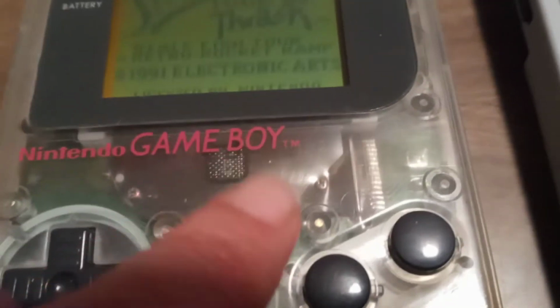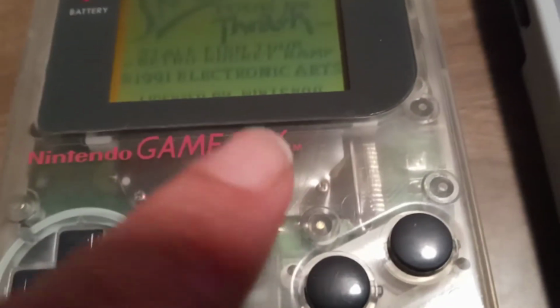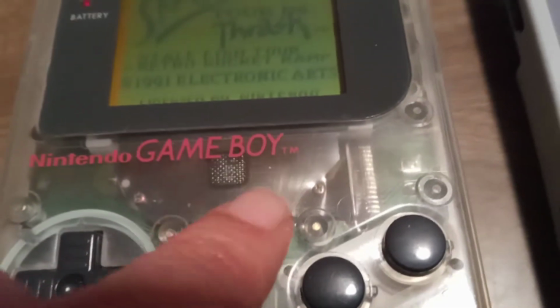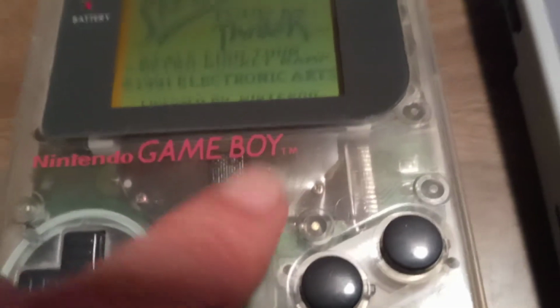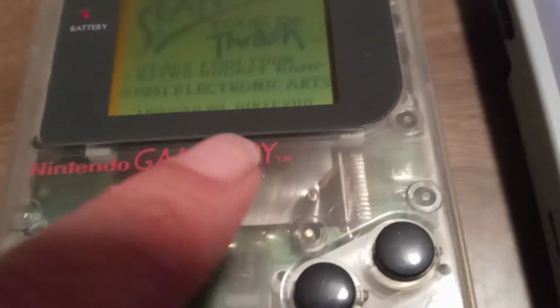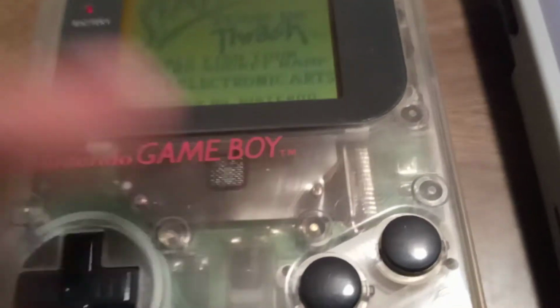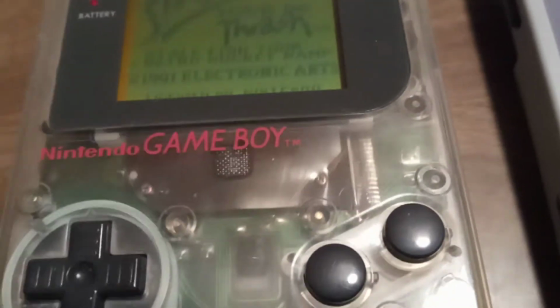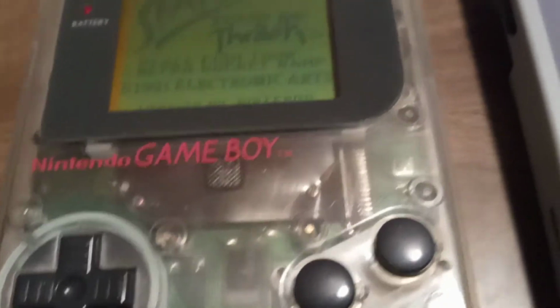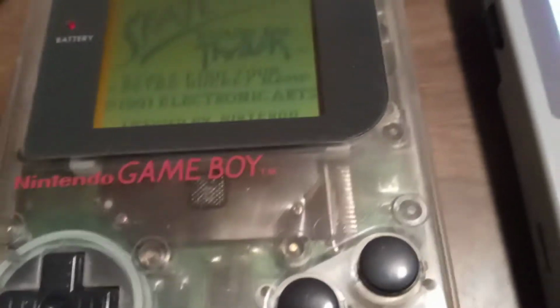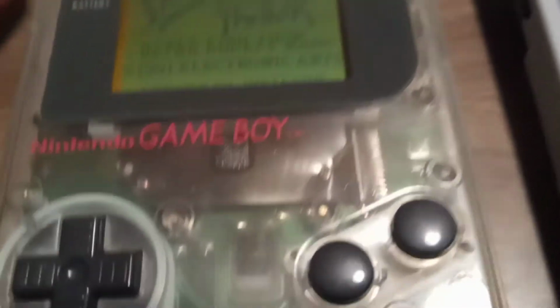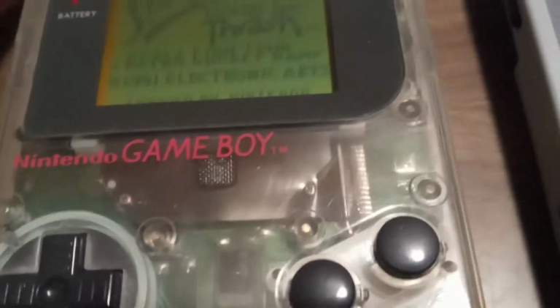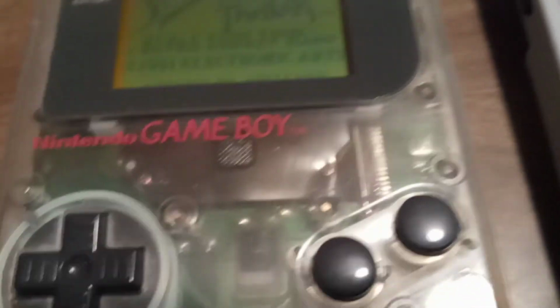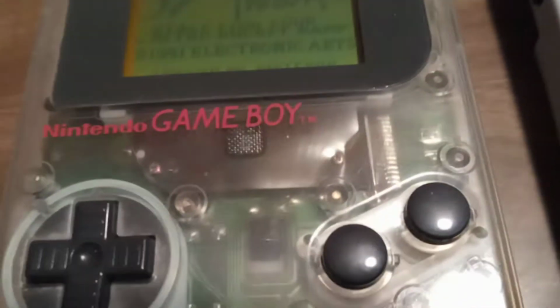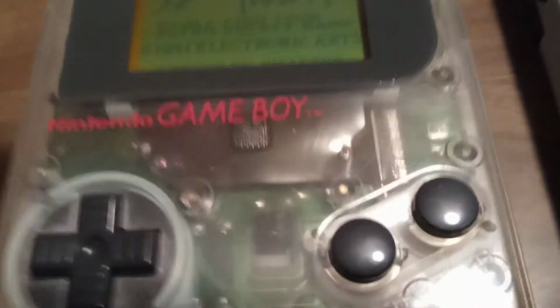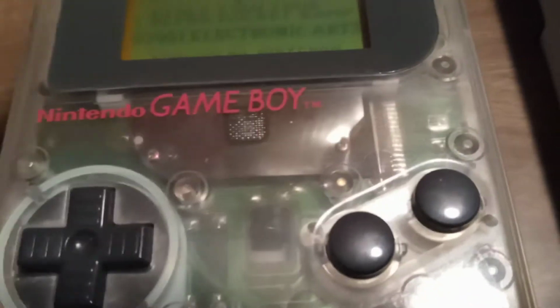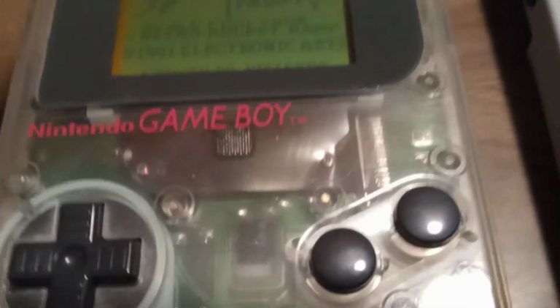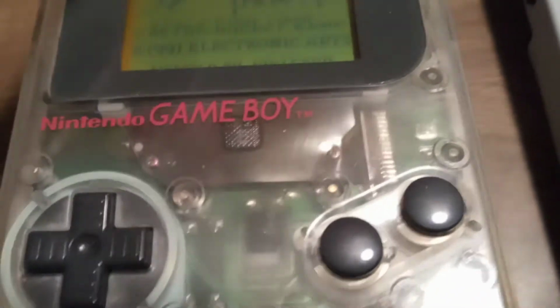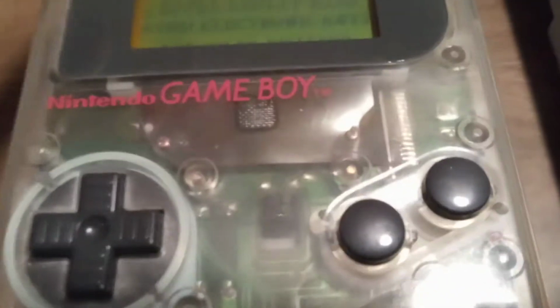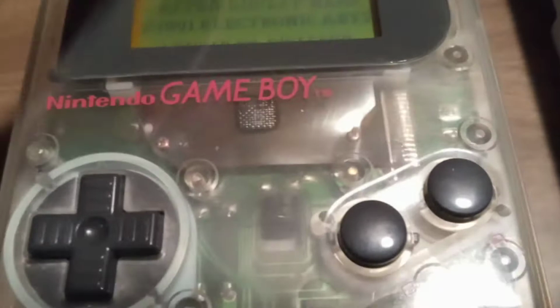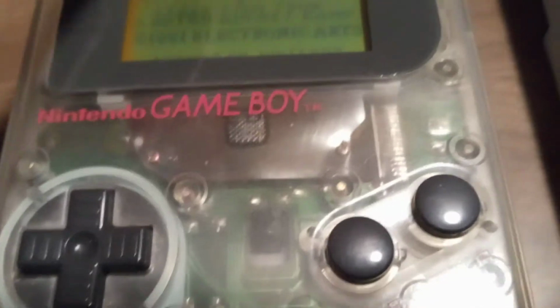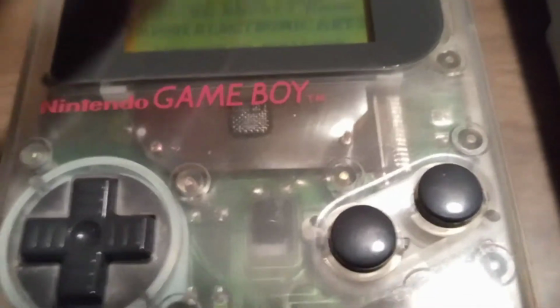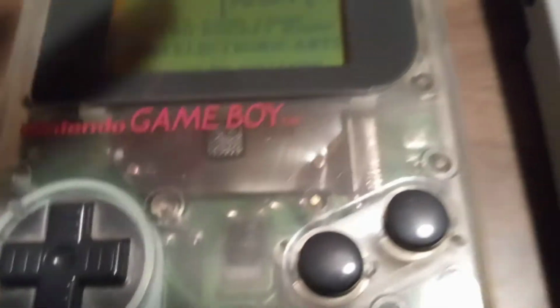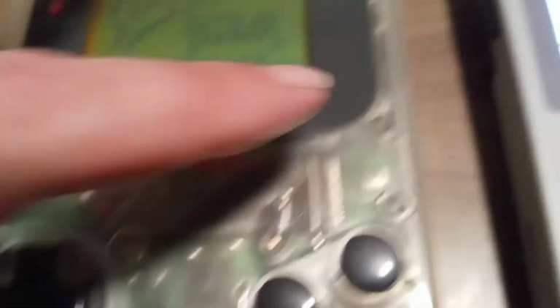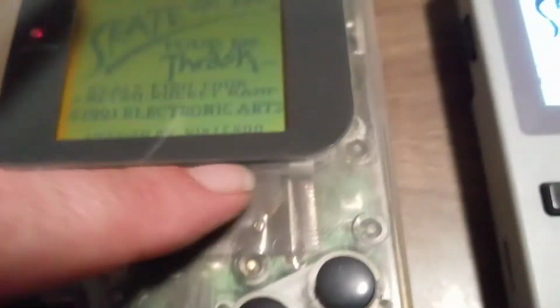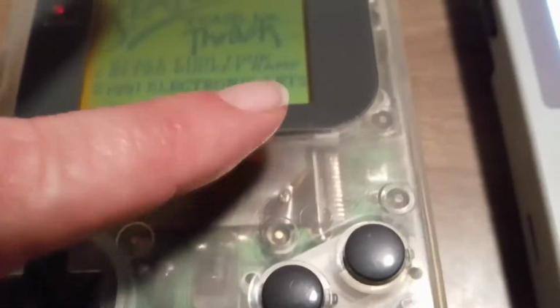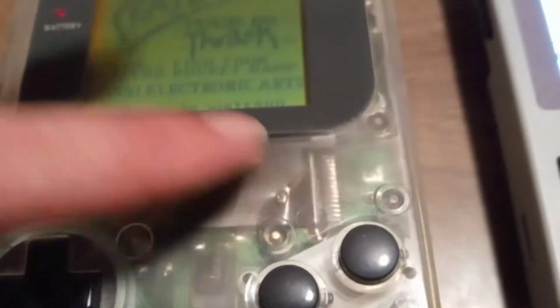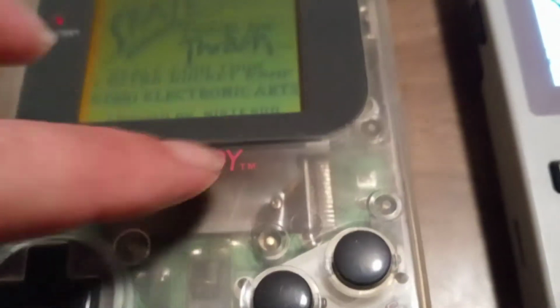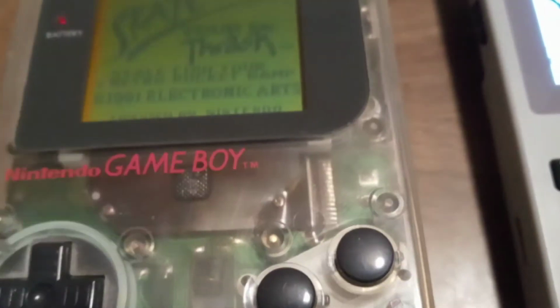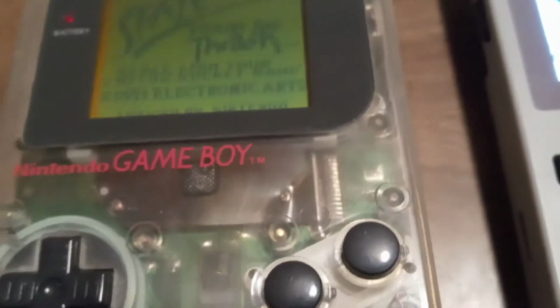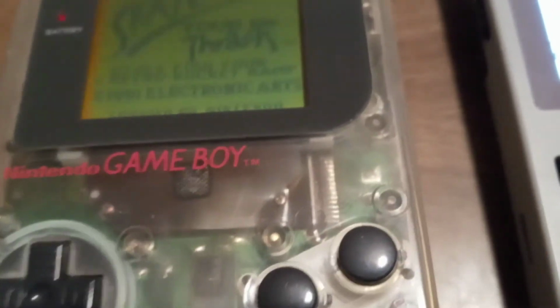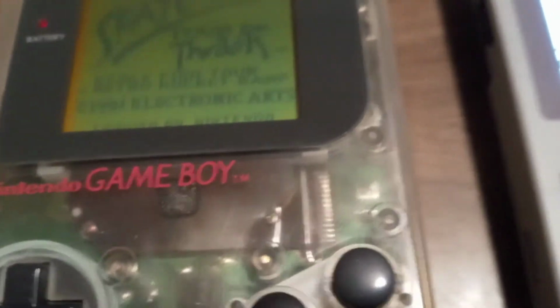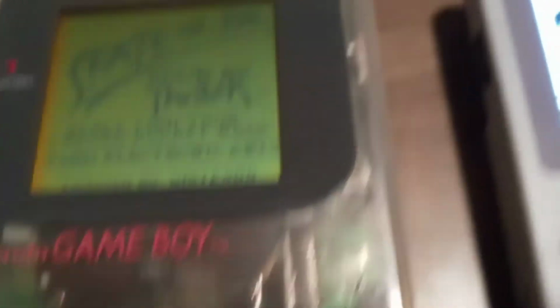This is the Play It Loud version. This is not my original one, but it's the one I'm using for this video.